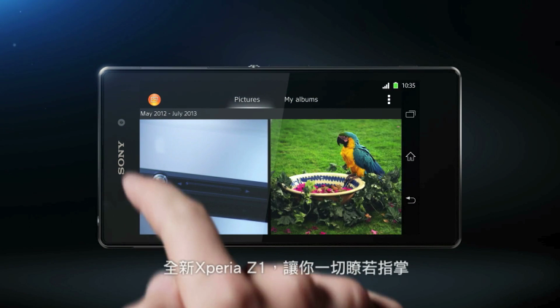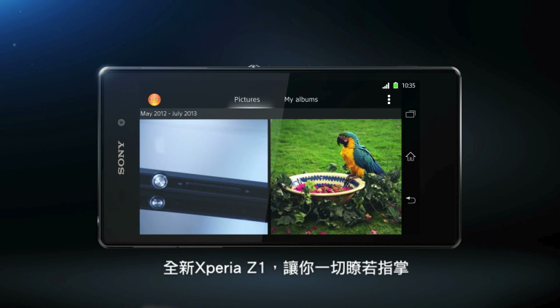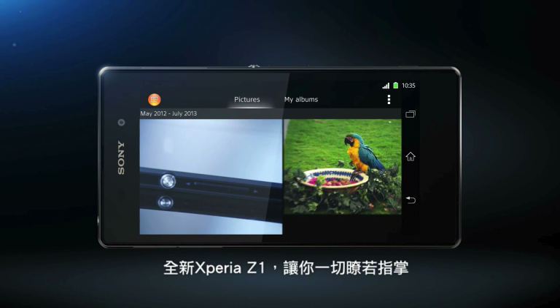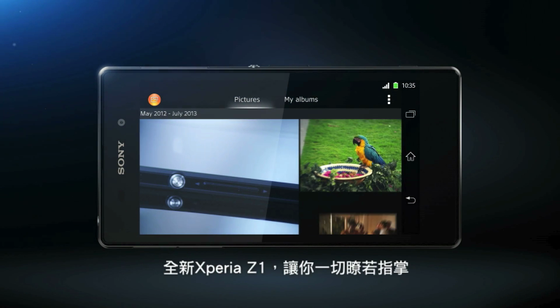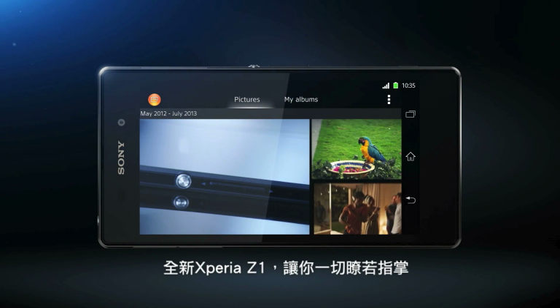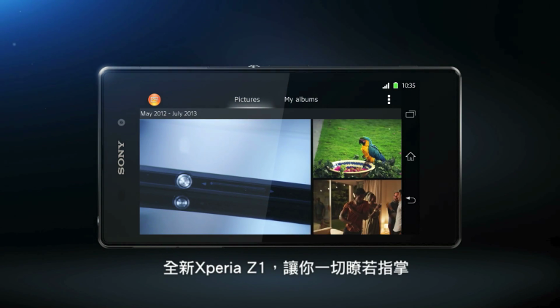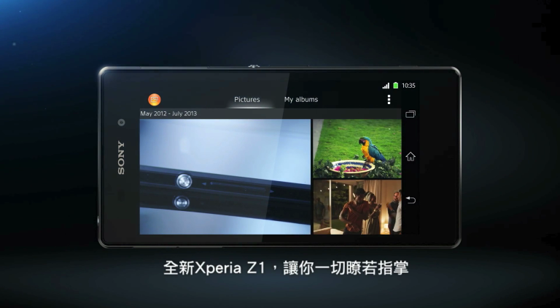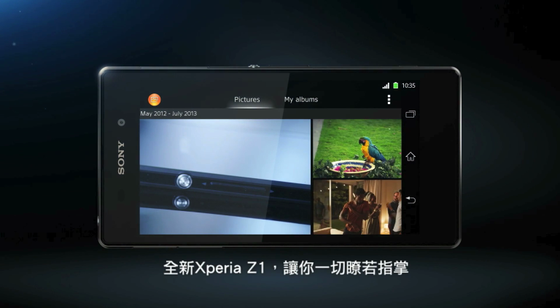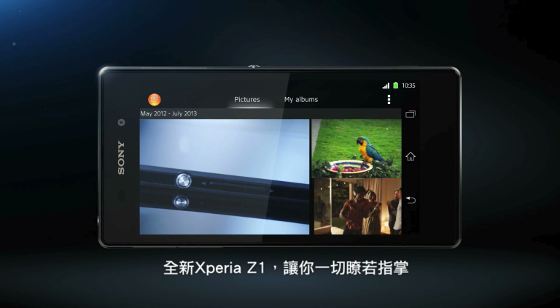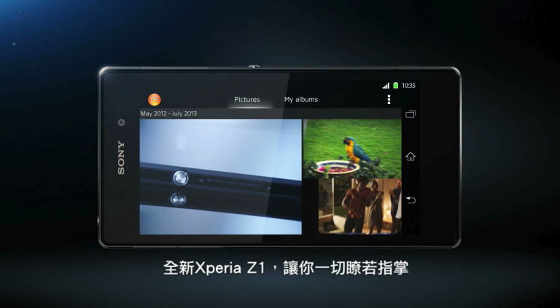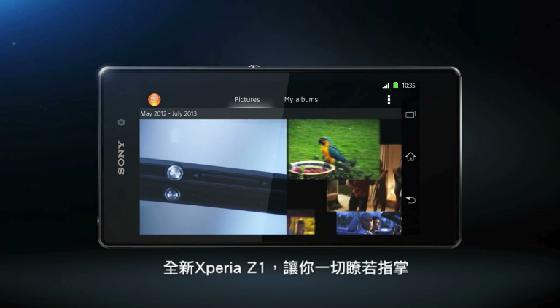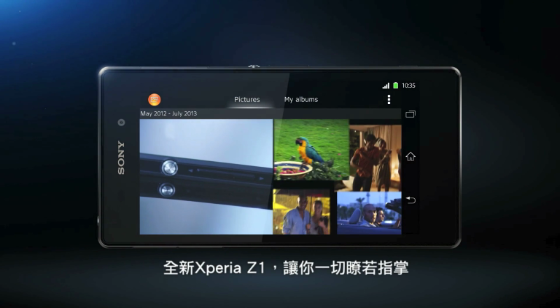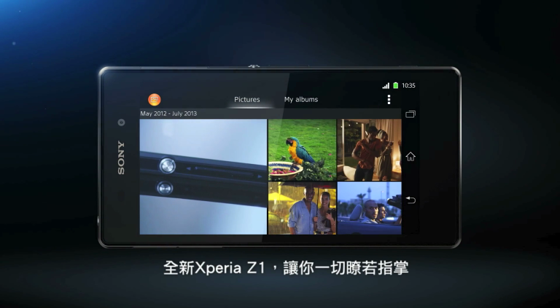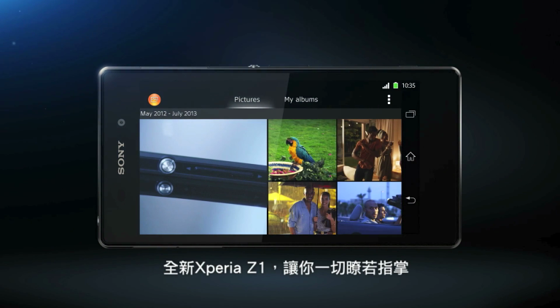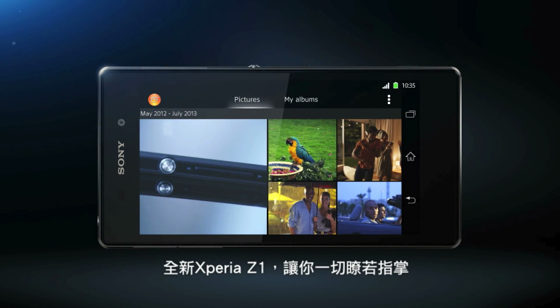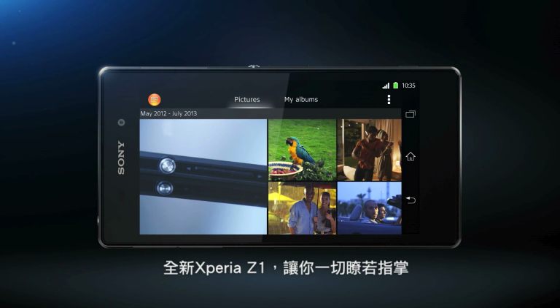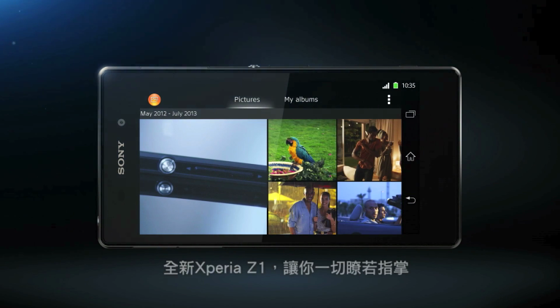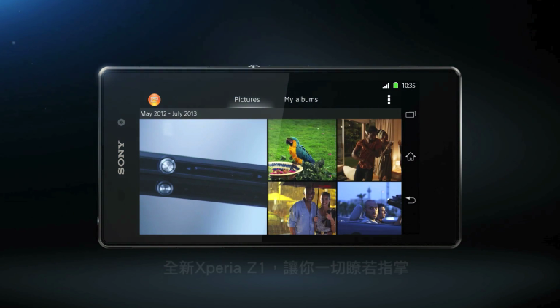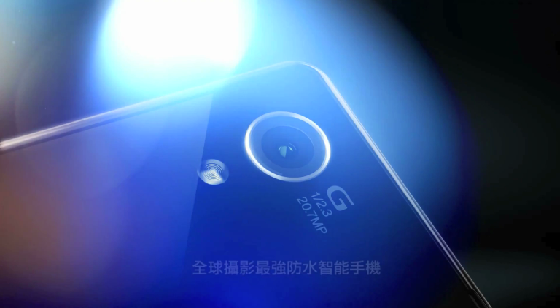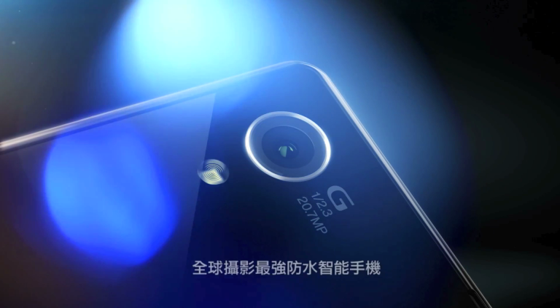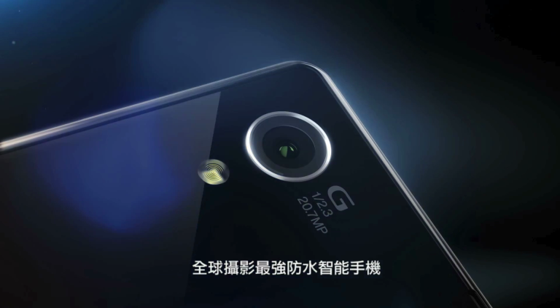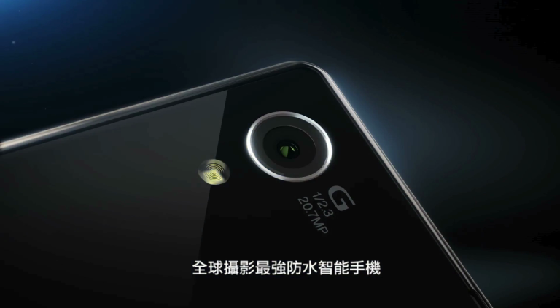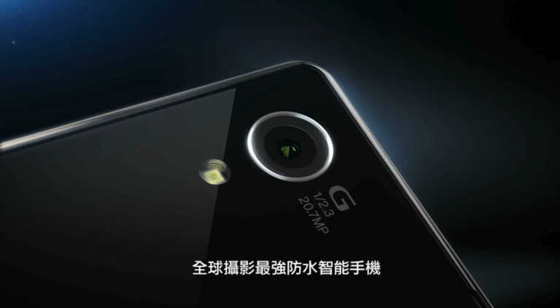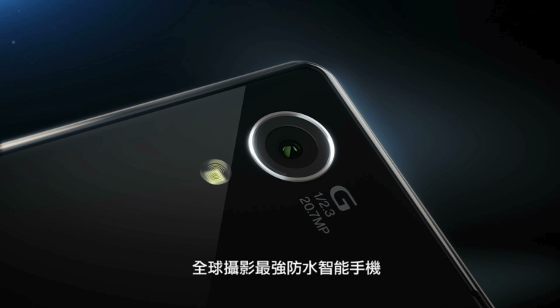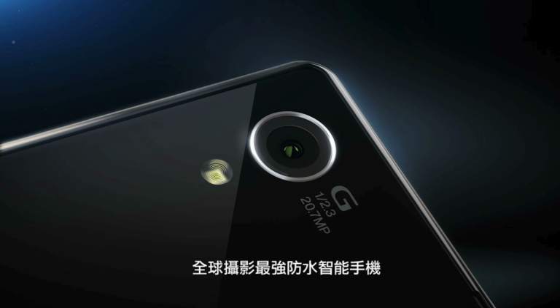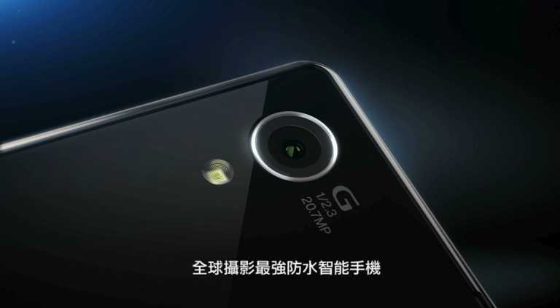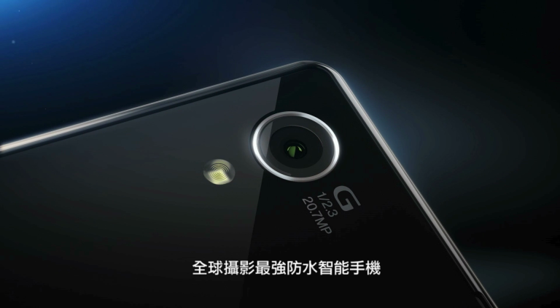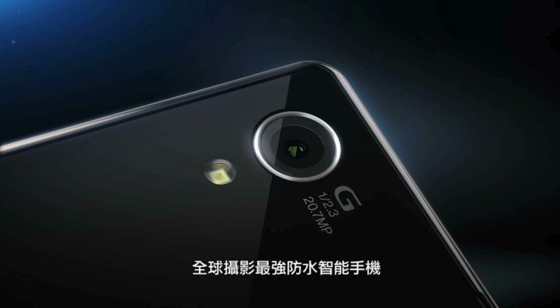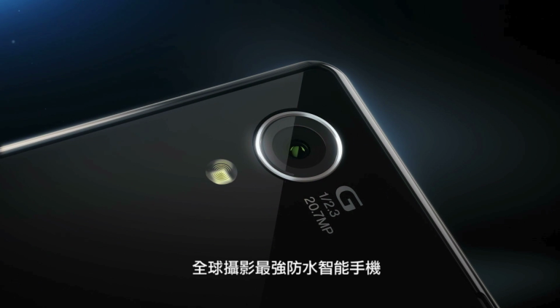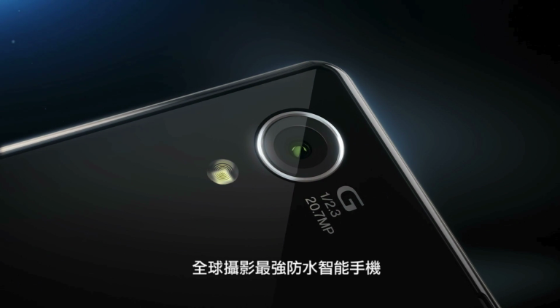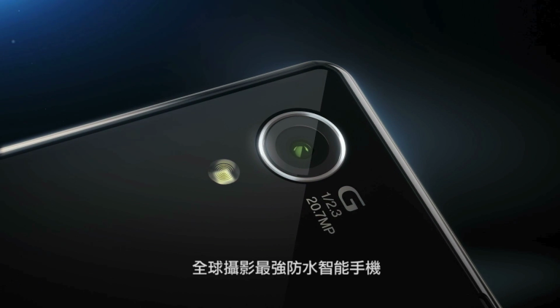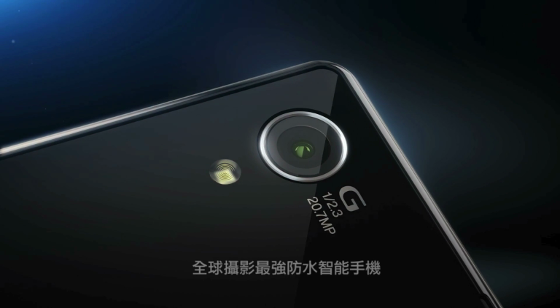It's all at your fingertips with the brand new Xperia Z1 — the world's best camera in a waterproof smartphone.